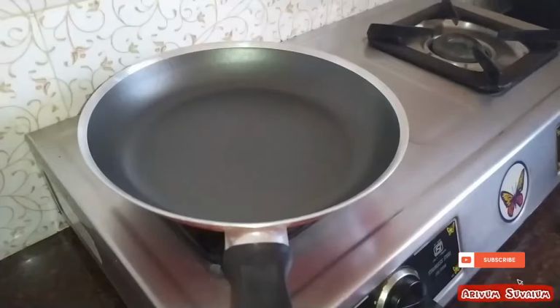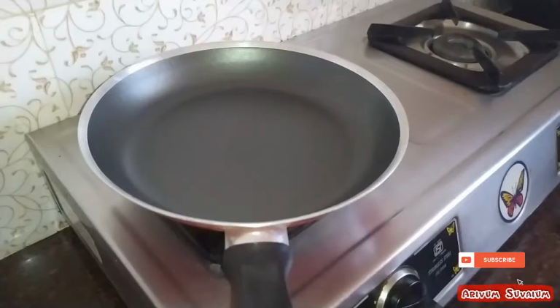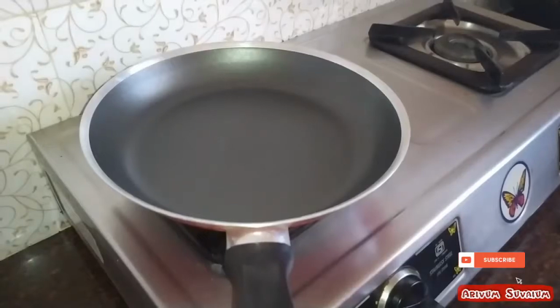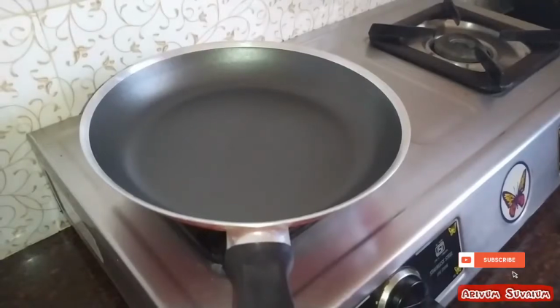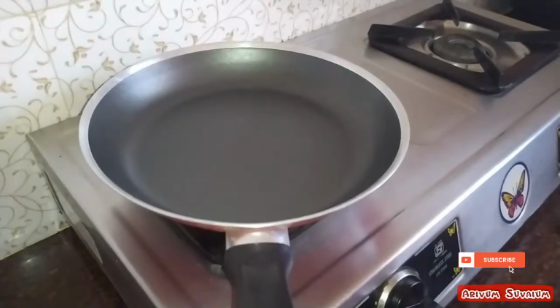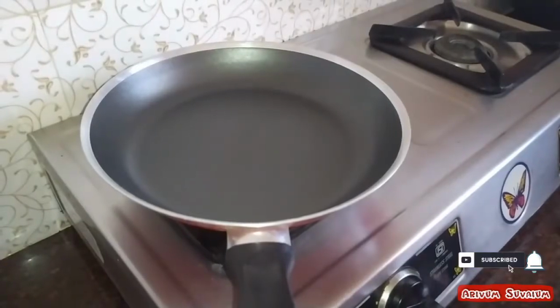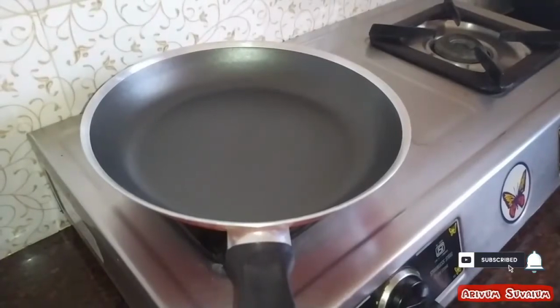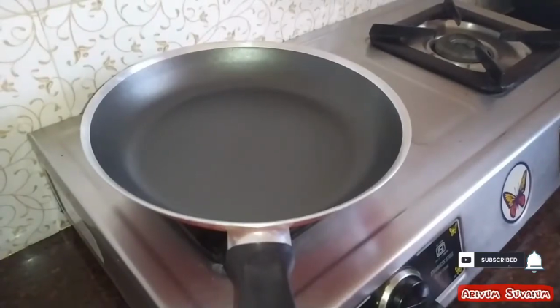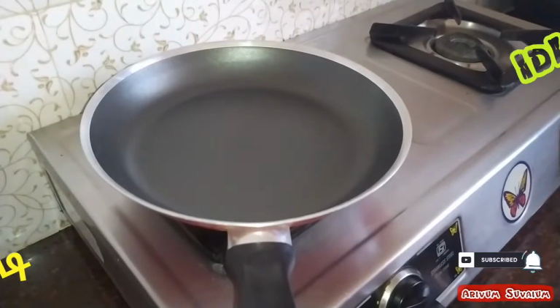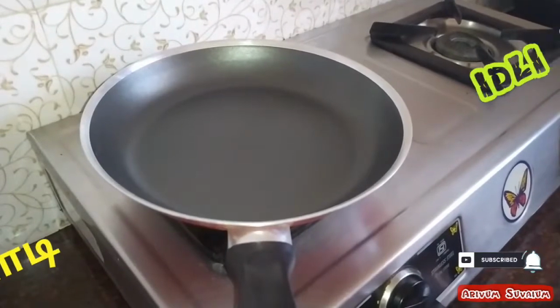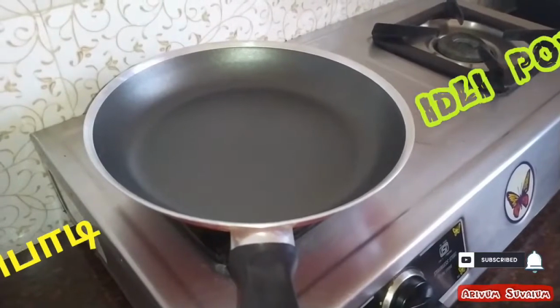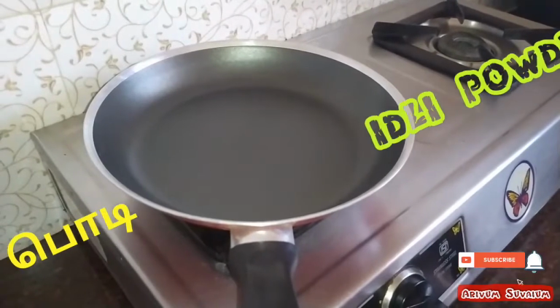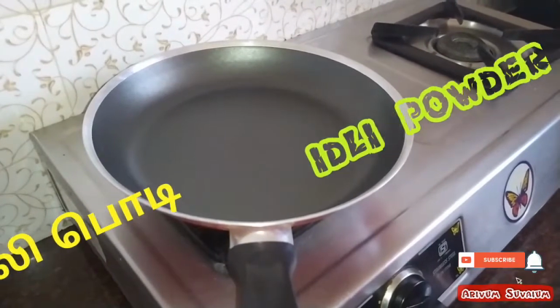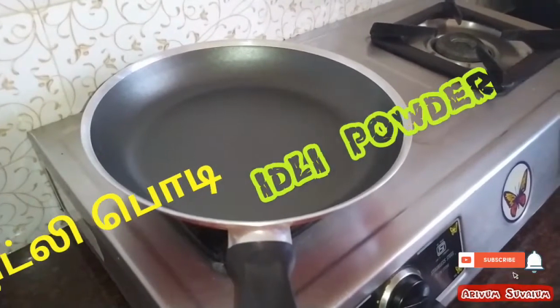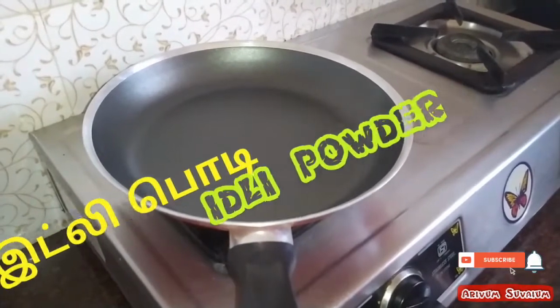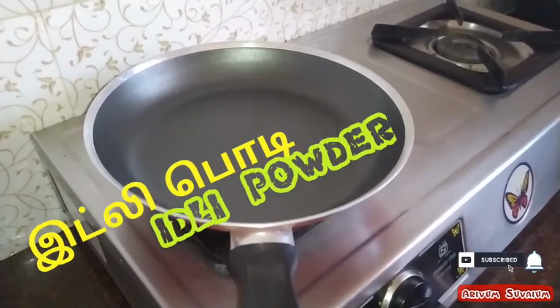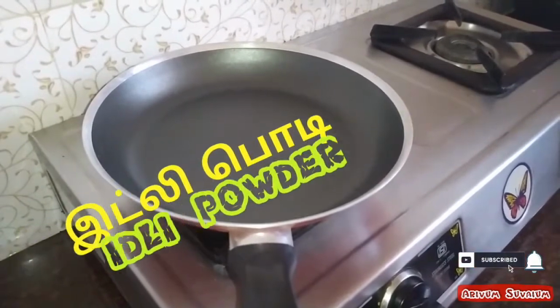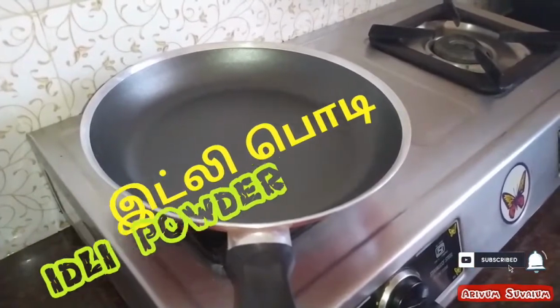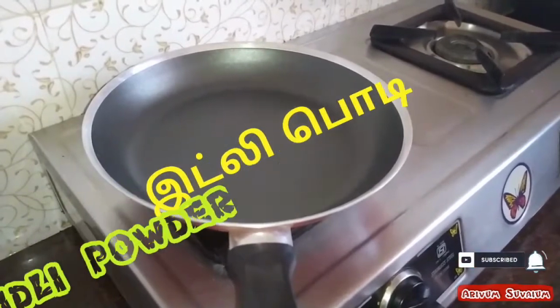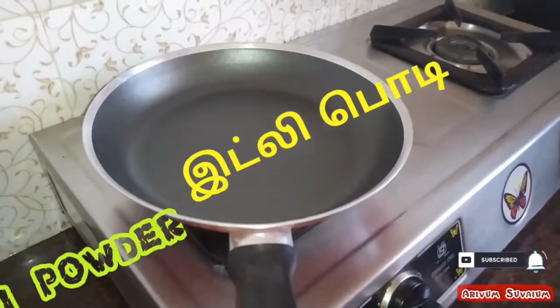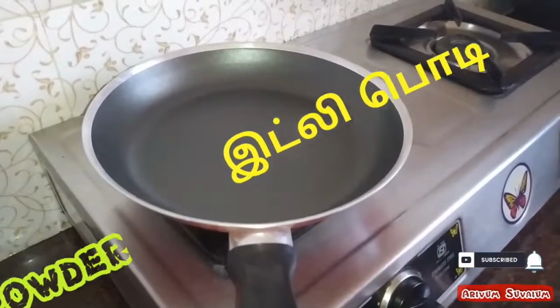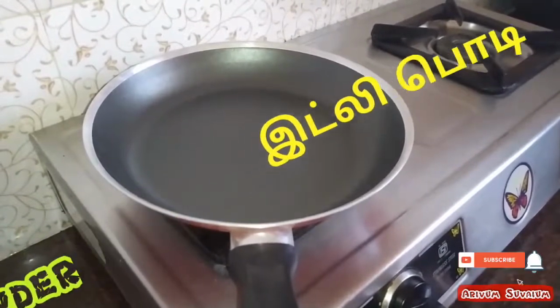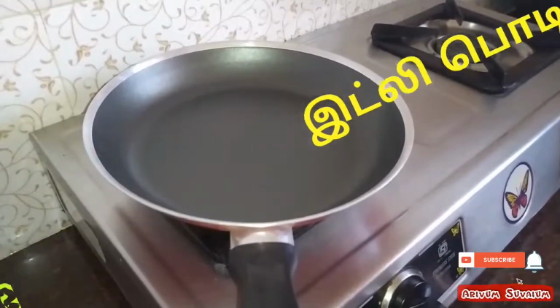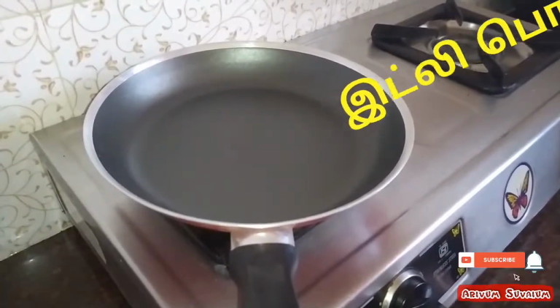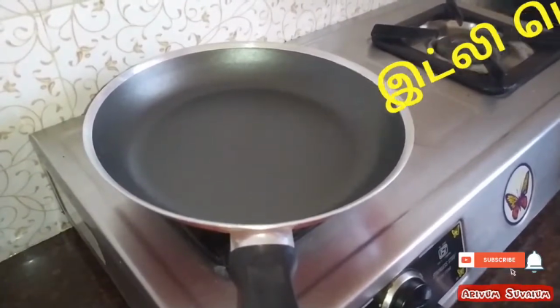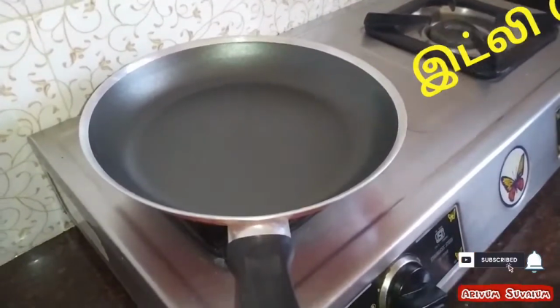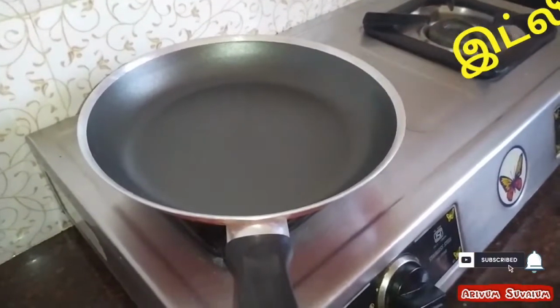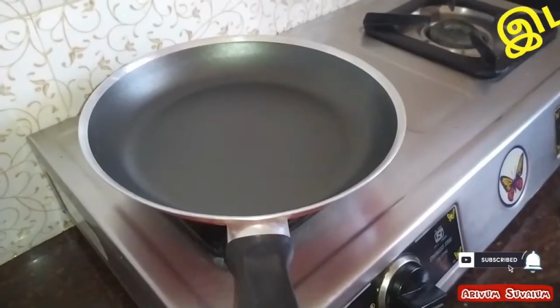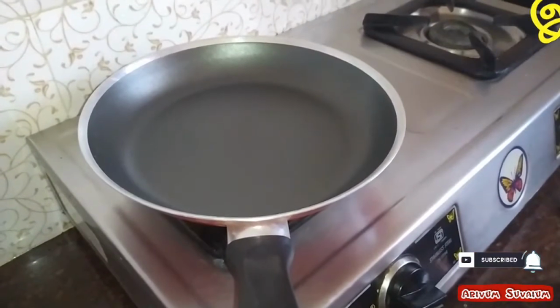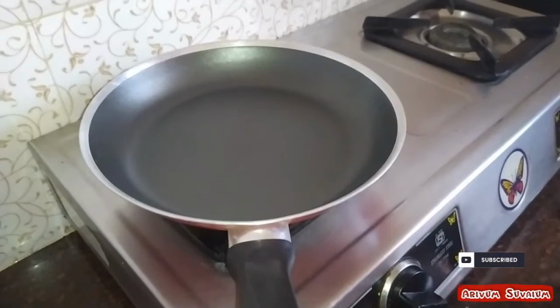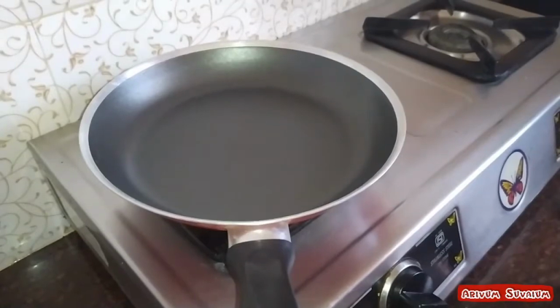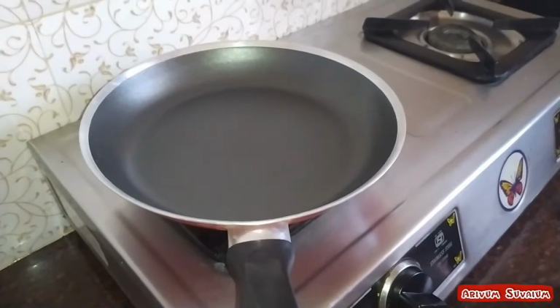Hi friends, today we are going to cook the noodles. How do we cook the noodles? Let's stir the noodles.